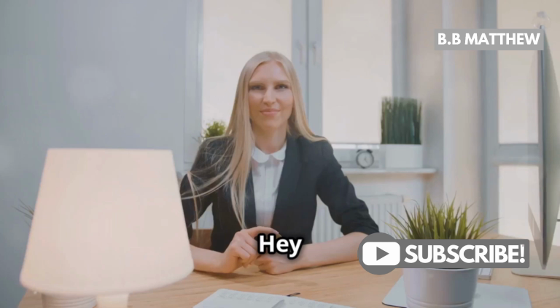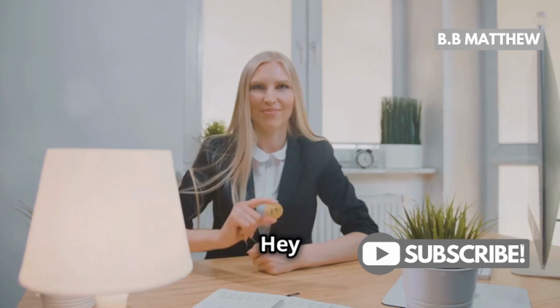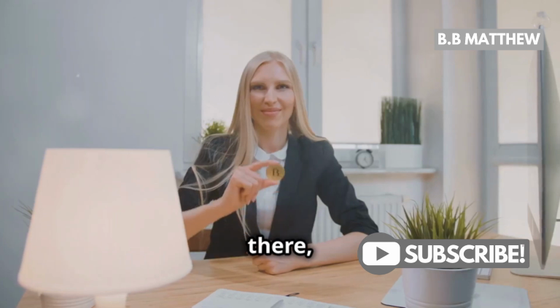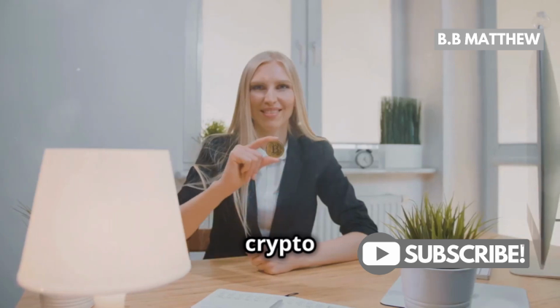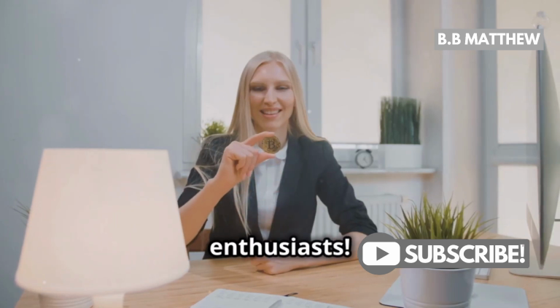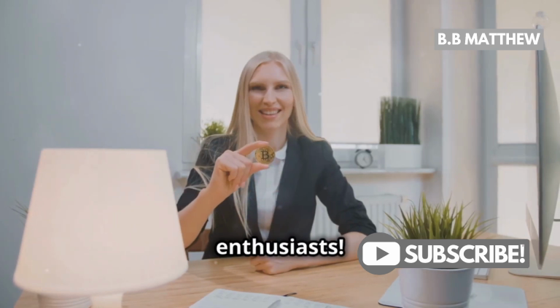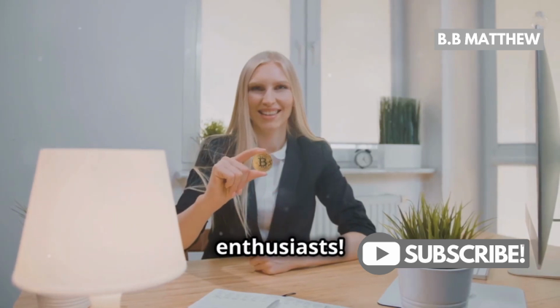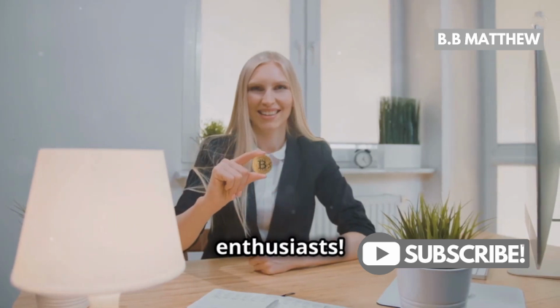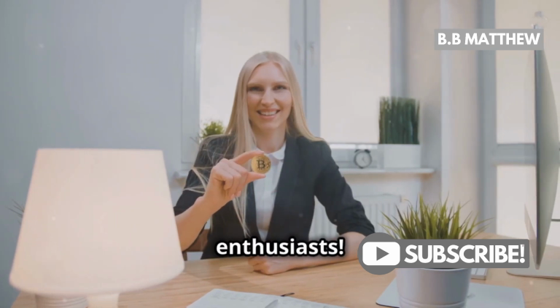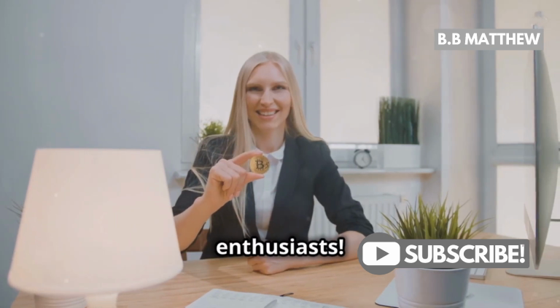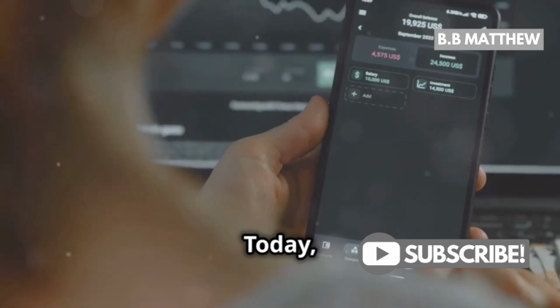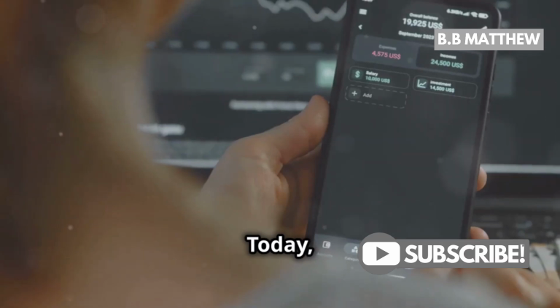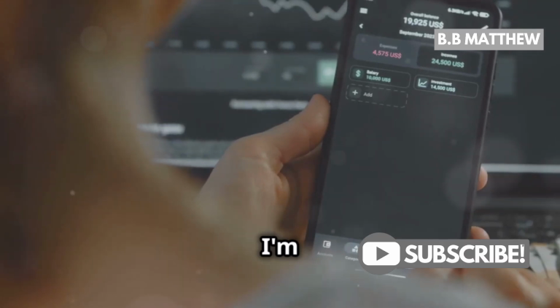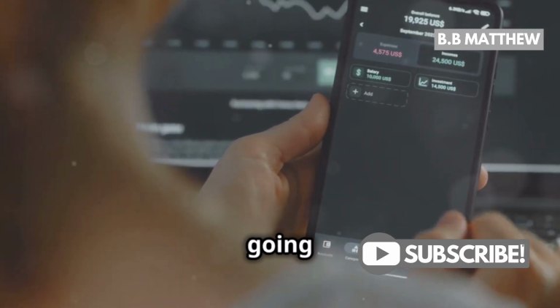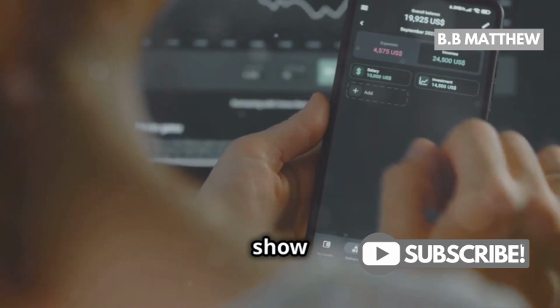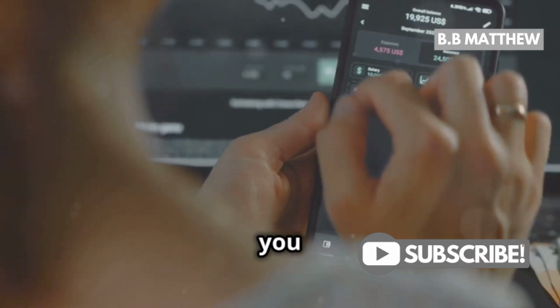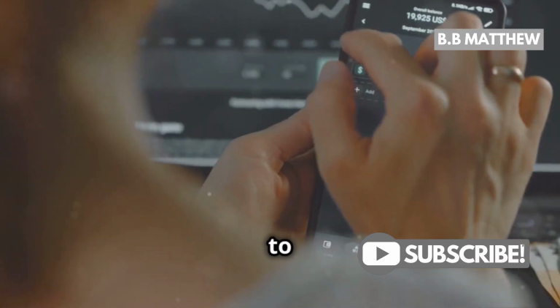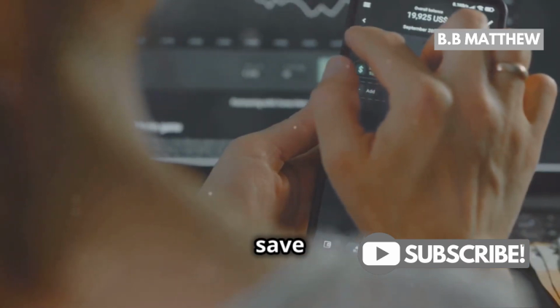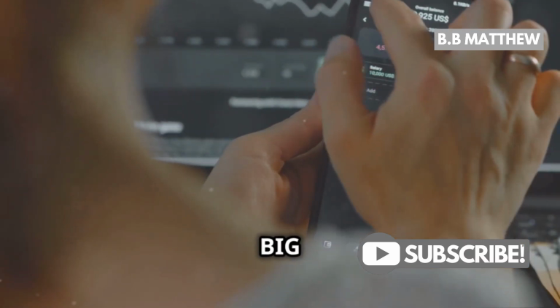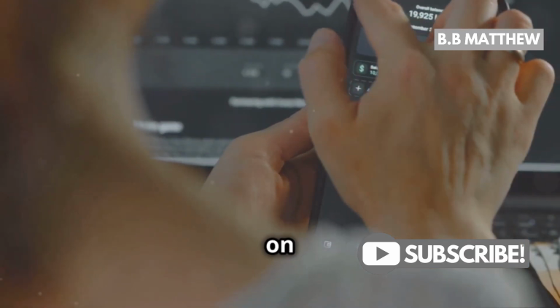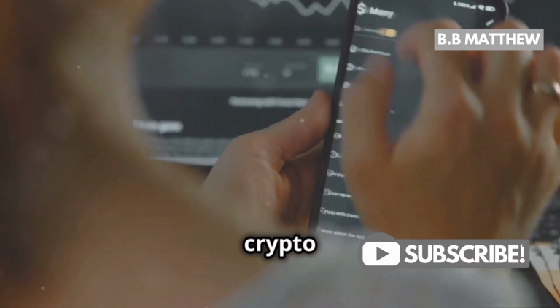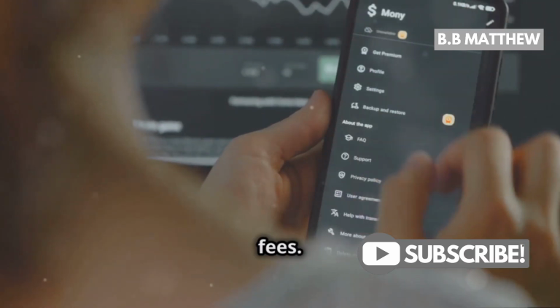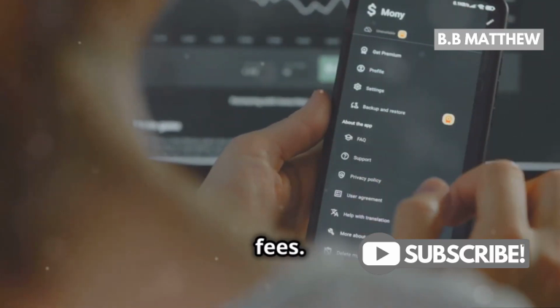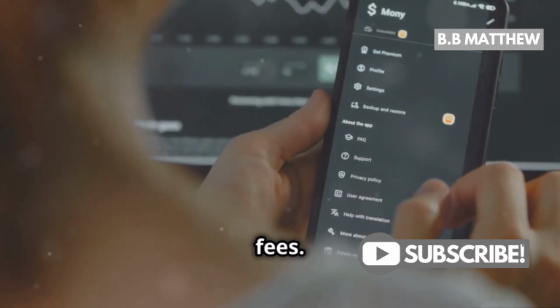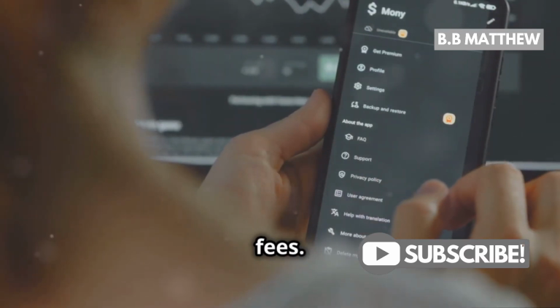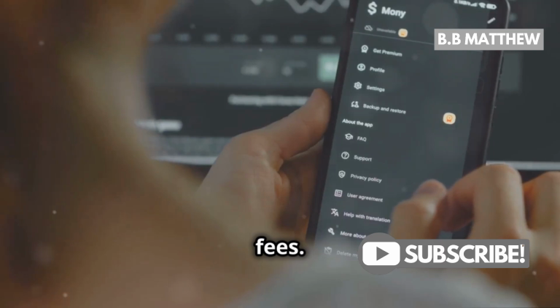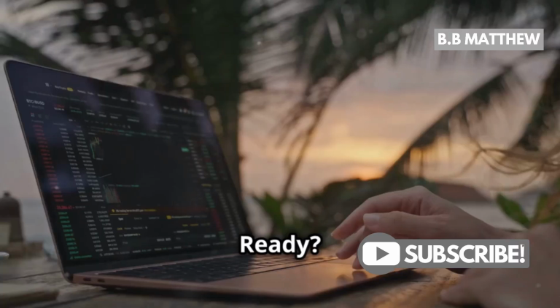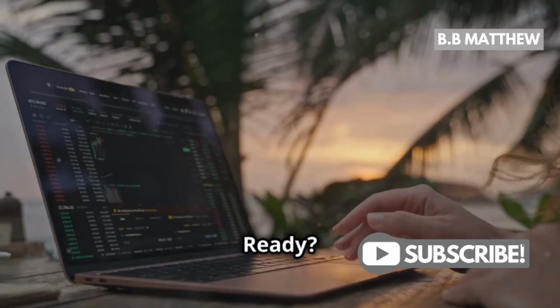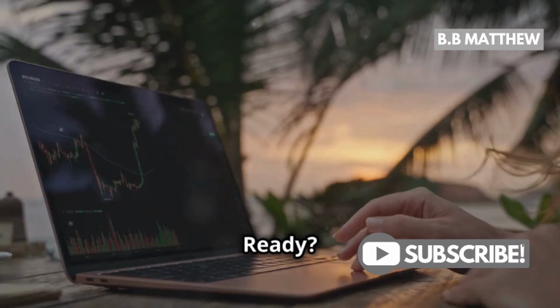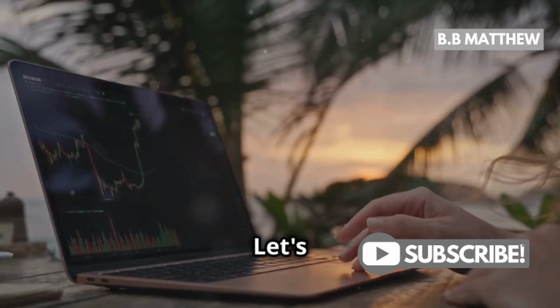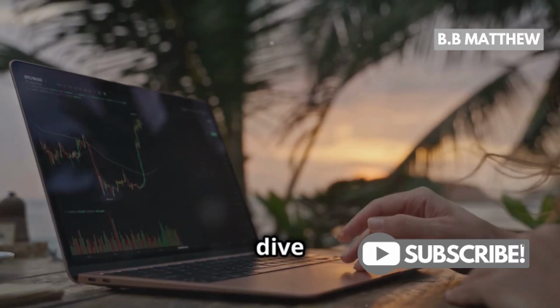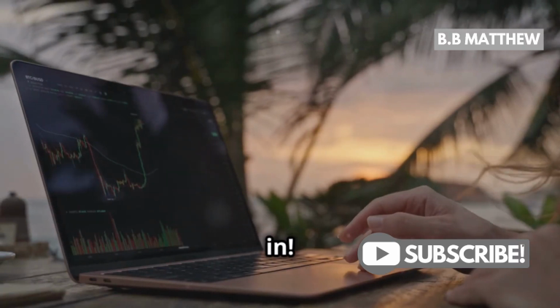Hey there, crypto enthusiasts. Today, I'm going to show you how to save big on crypto fees. Ready? Let's dive in.